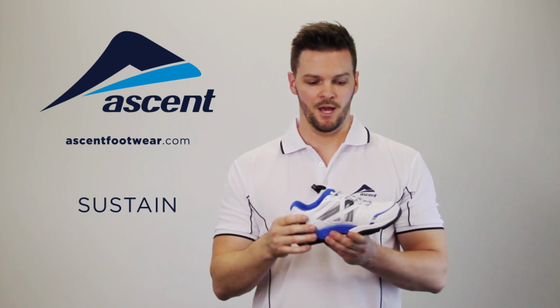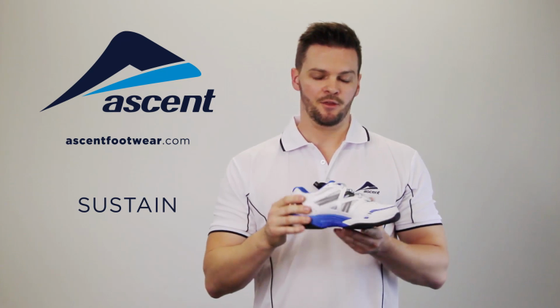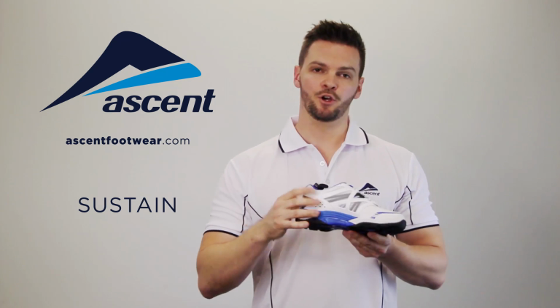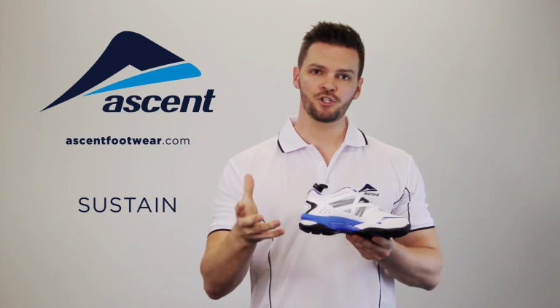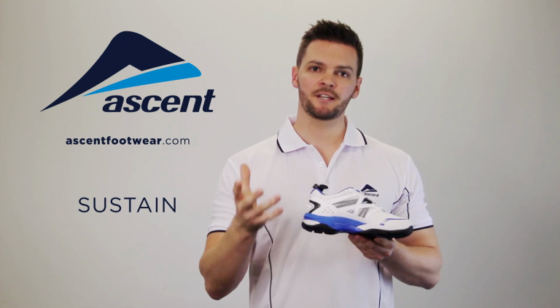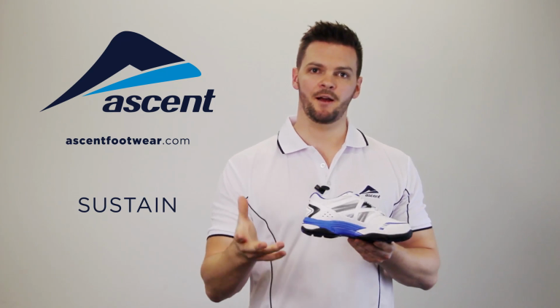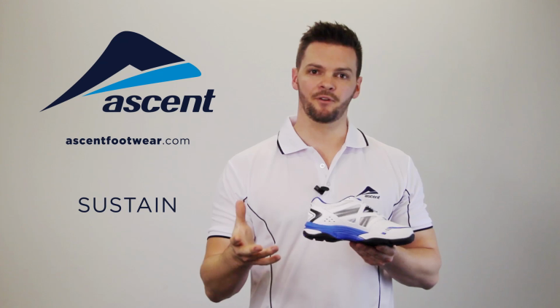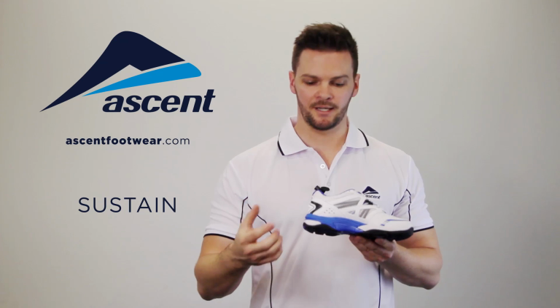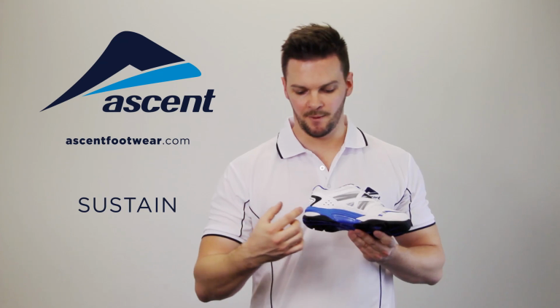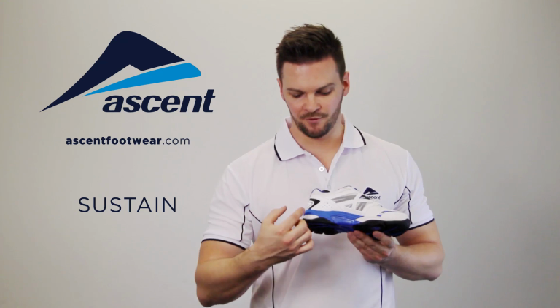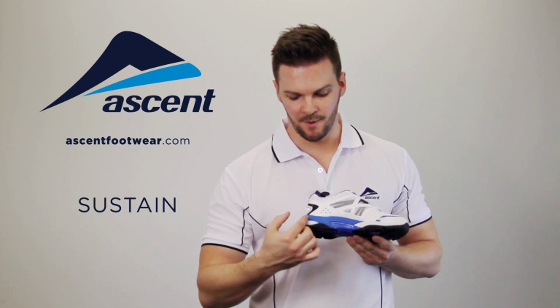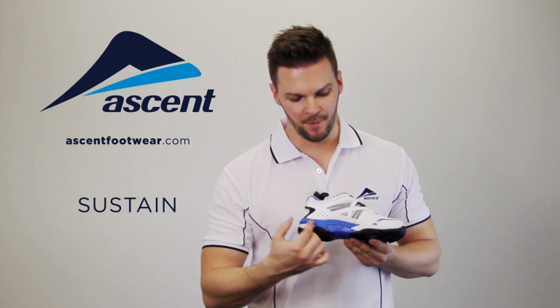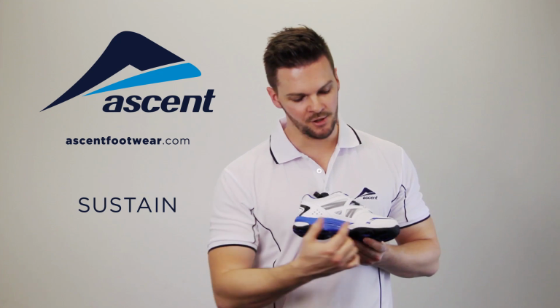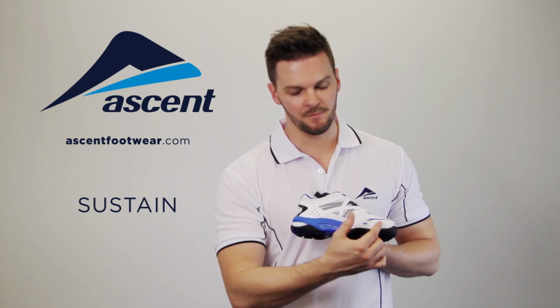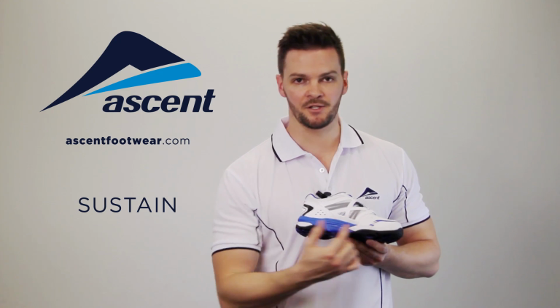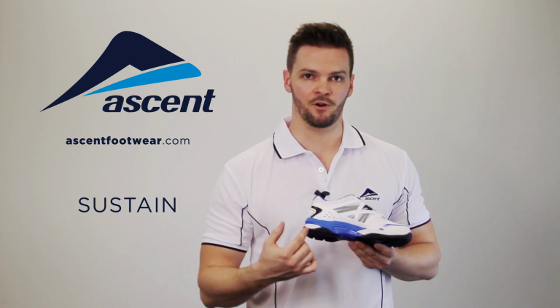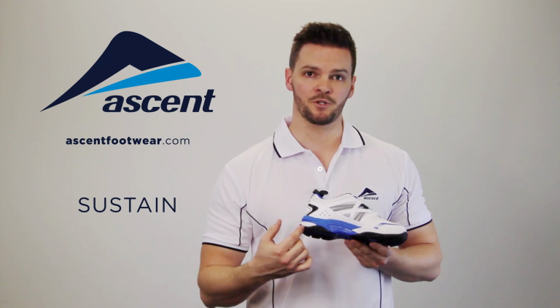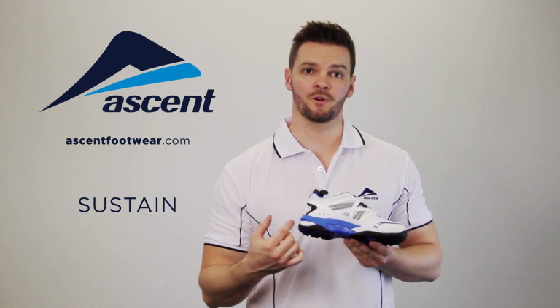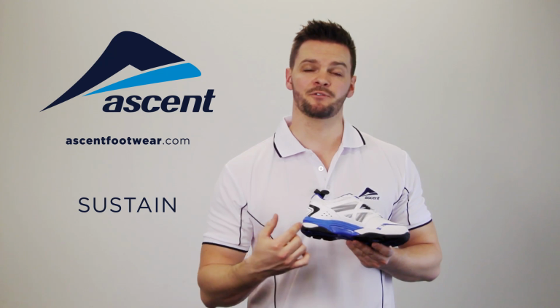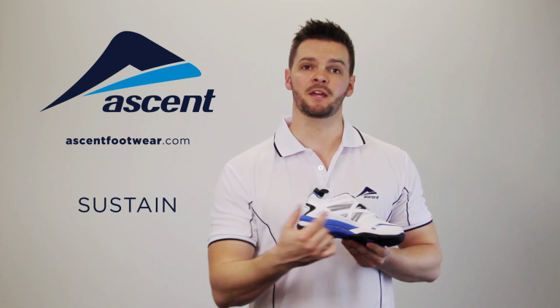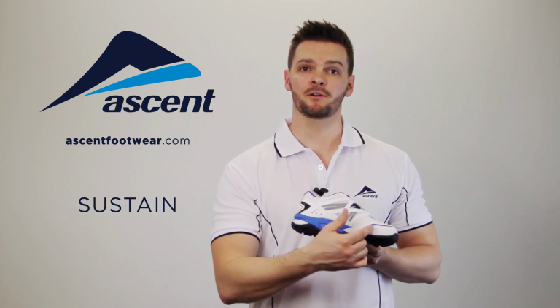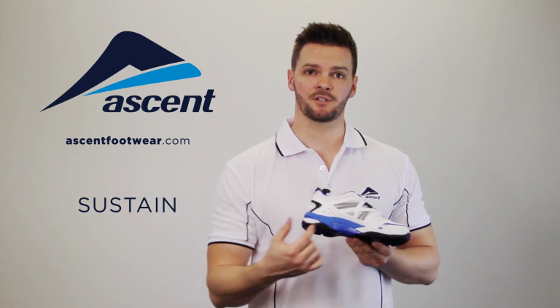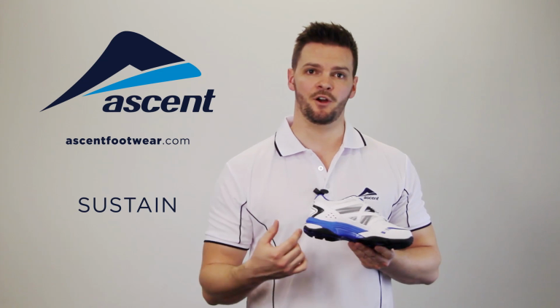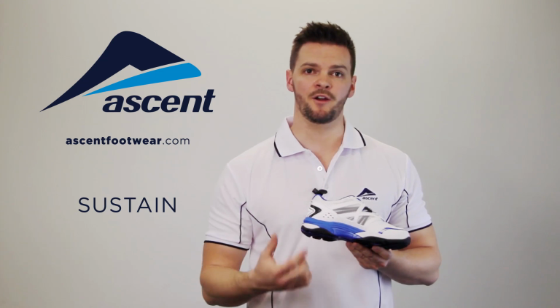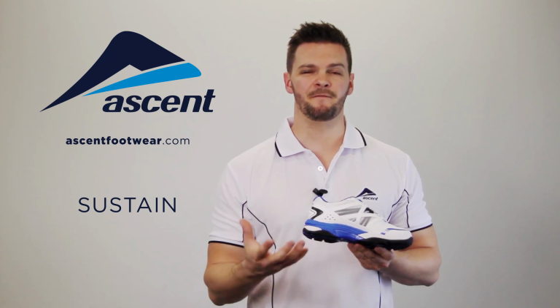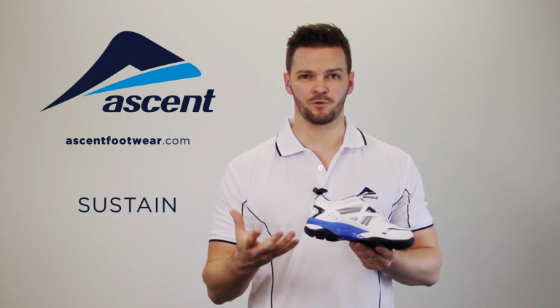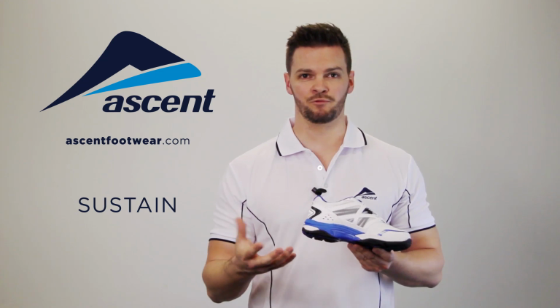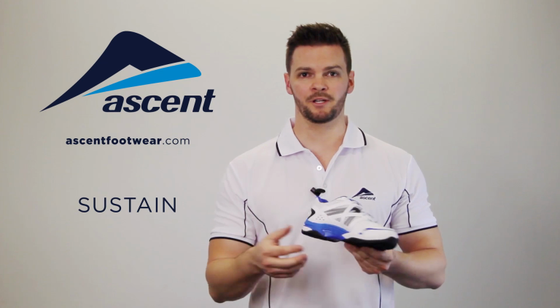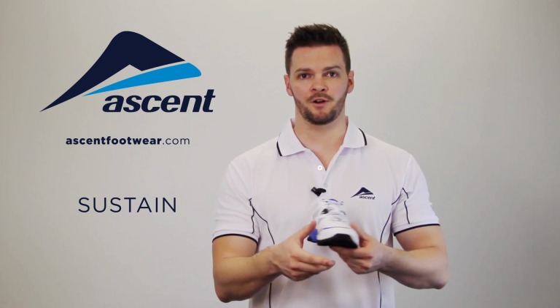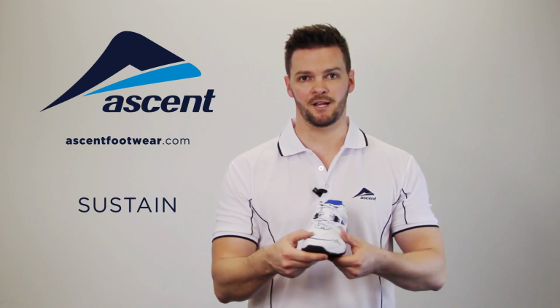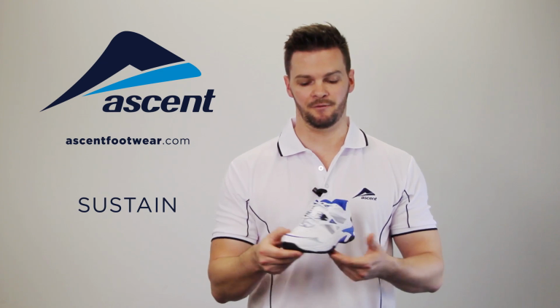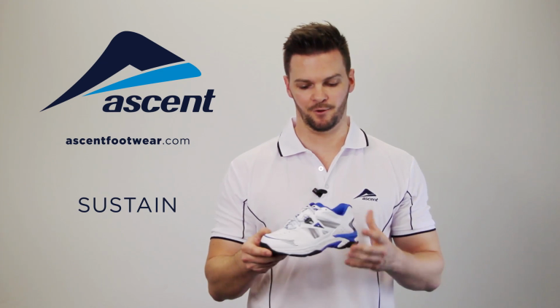The cushion and comfort comes from the bungee midsole which runs from heel to toe and feels really nice underfoot.